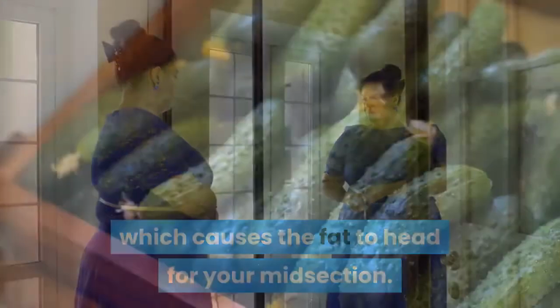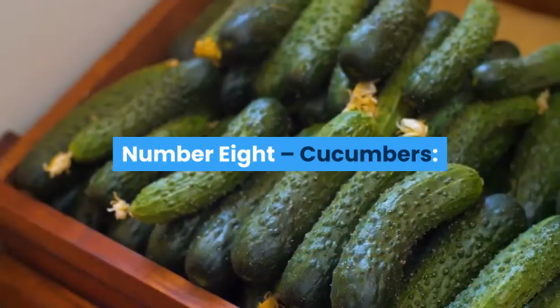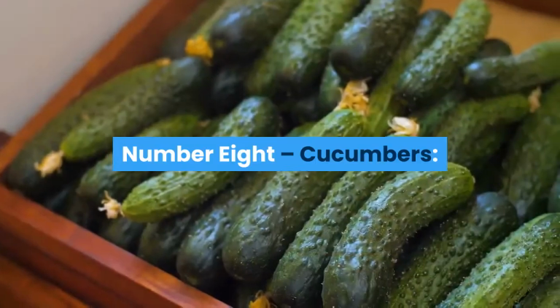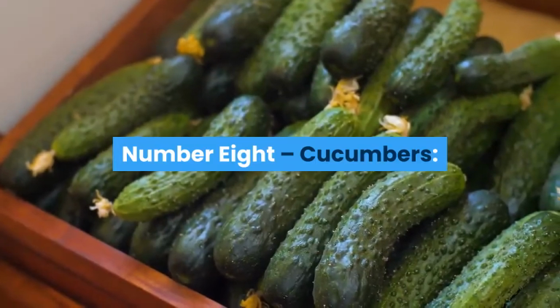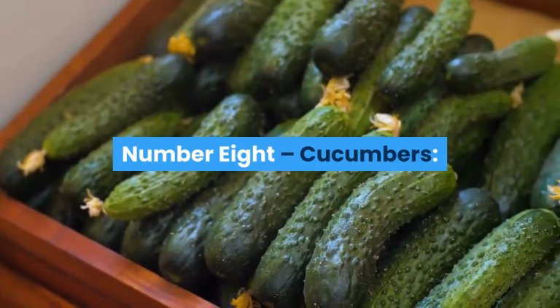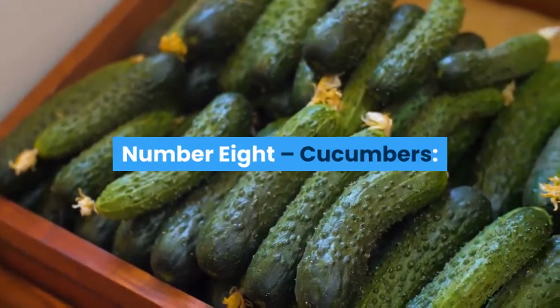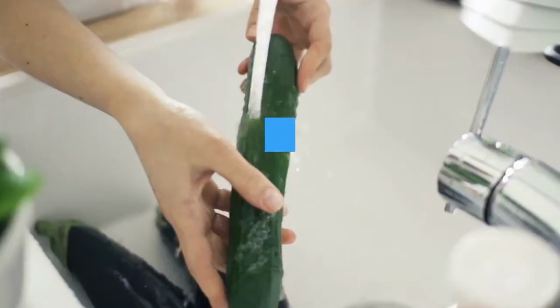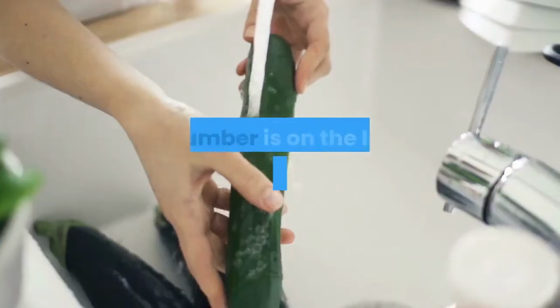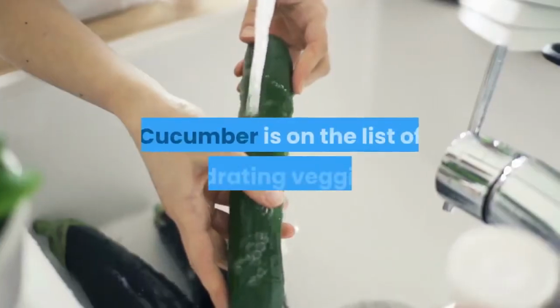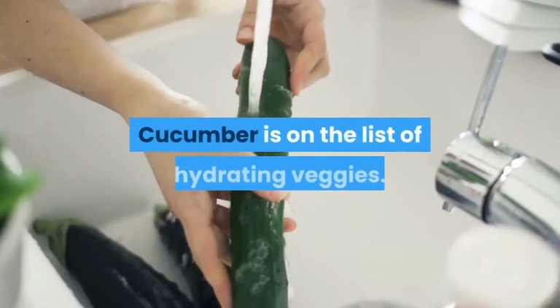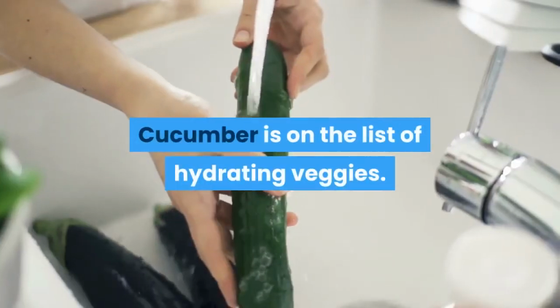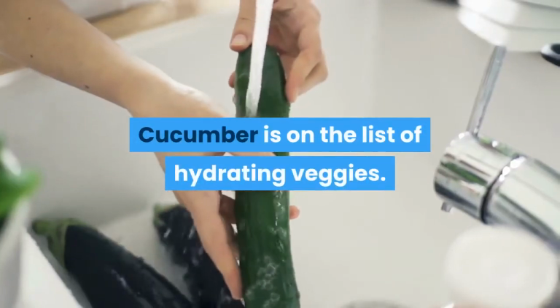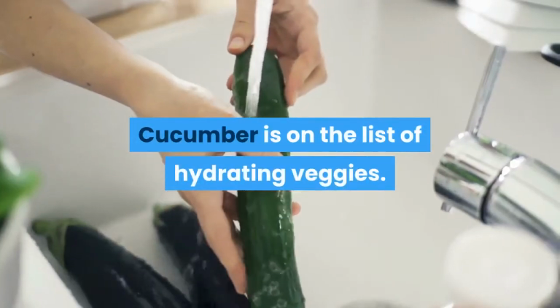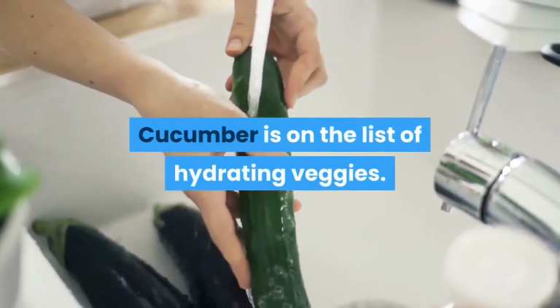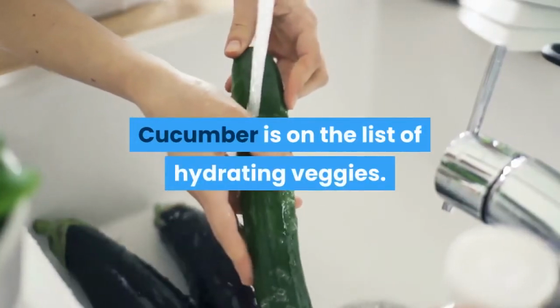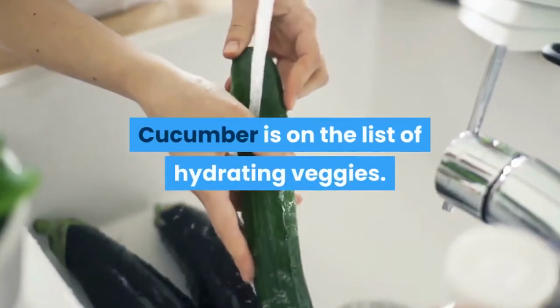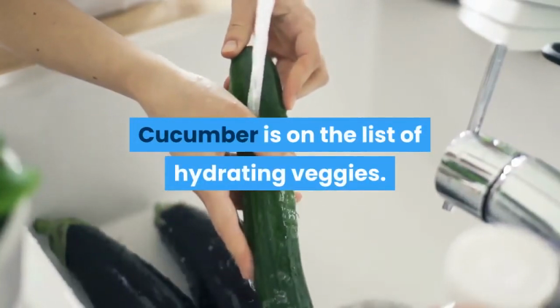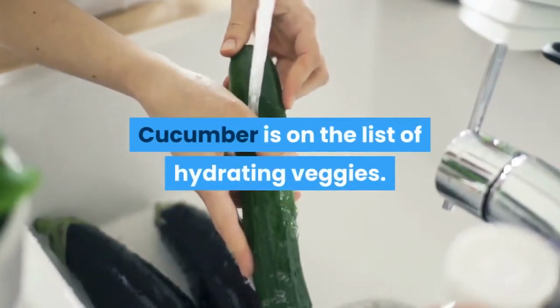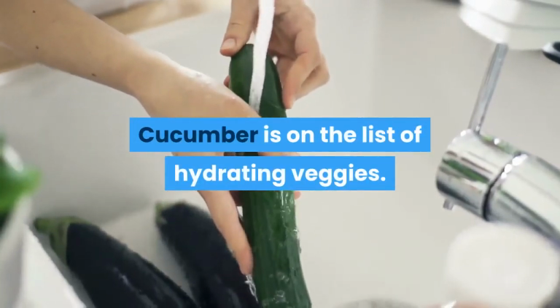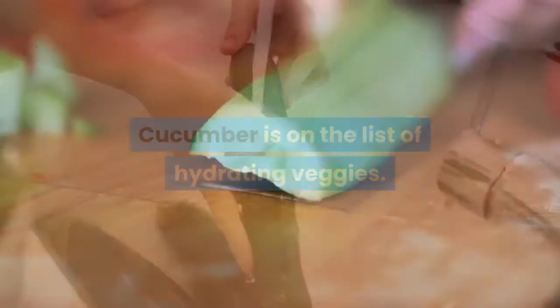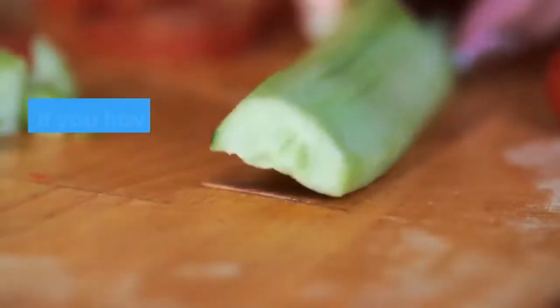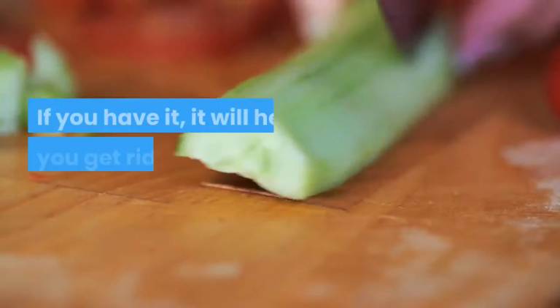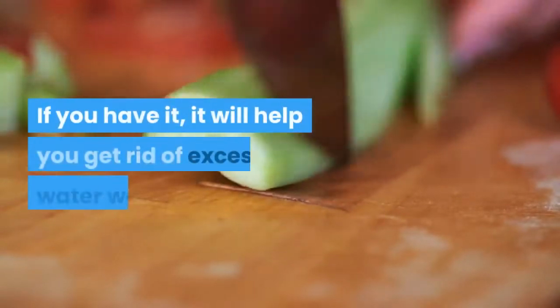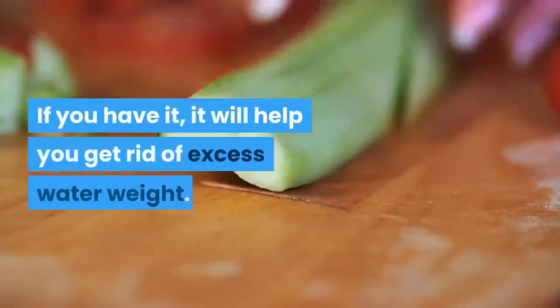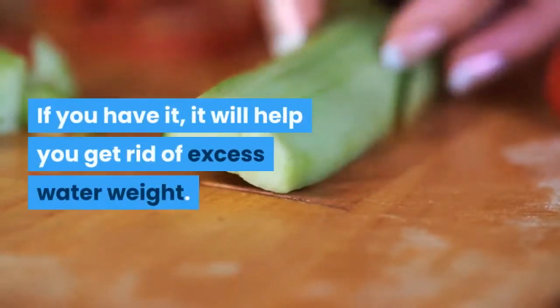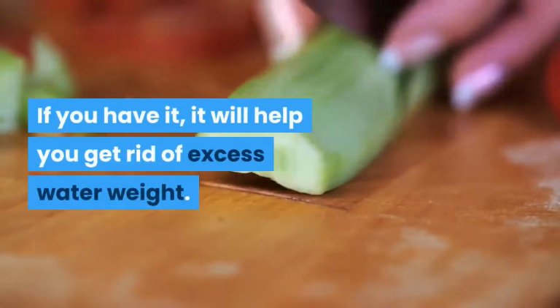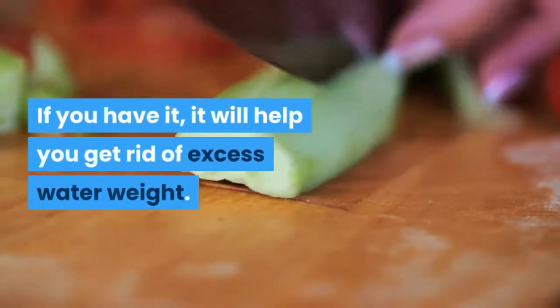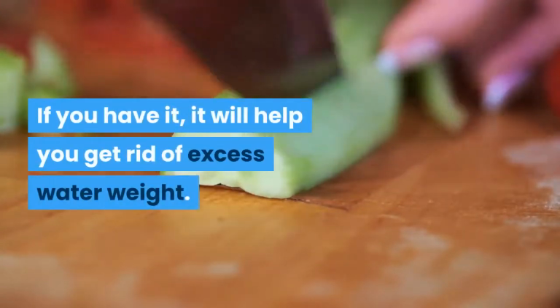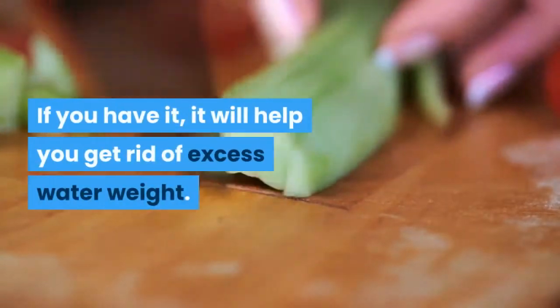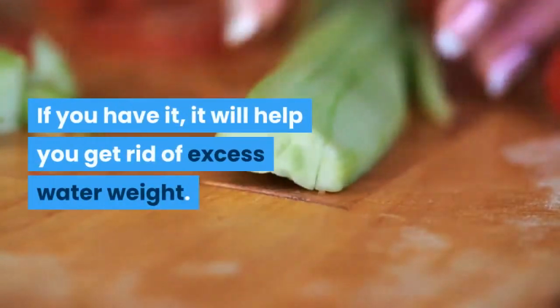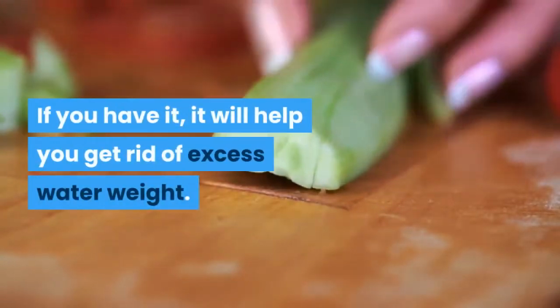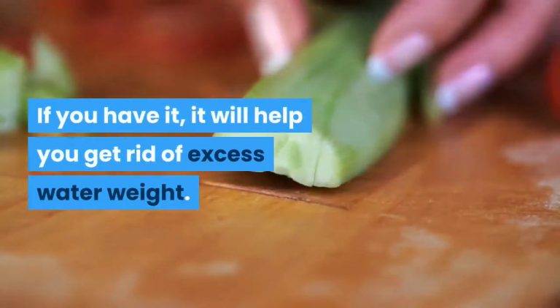Number 8: Cucumbers. Cucumbers will help you get rid of excess water weight.